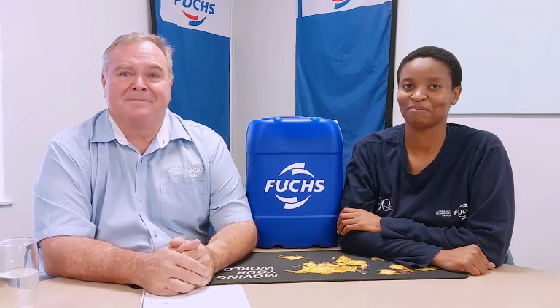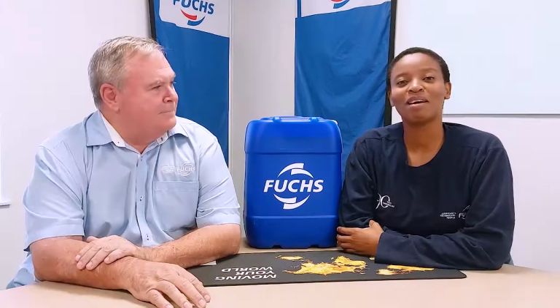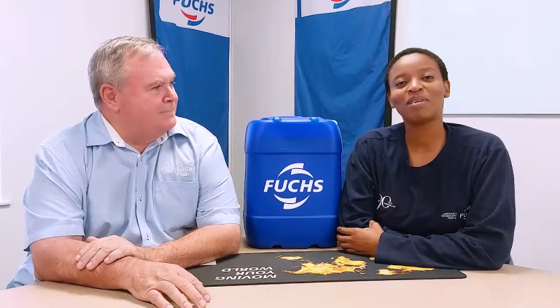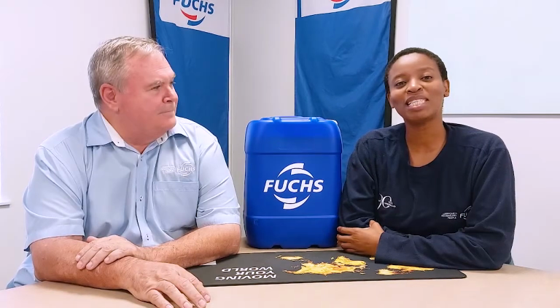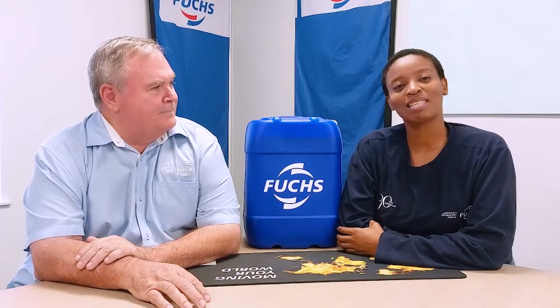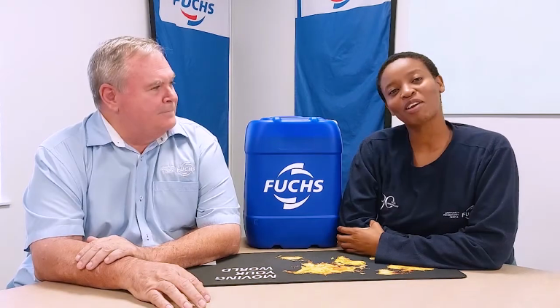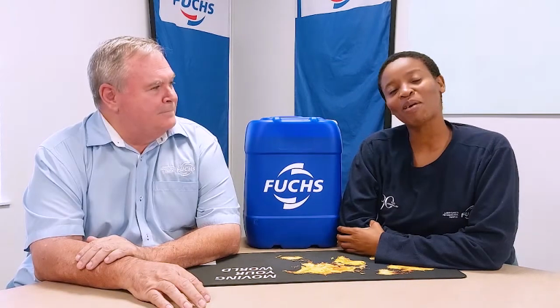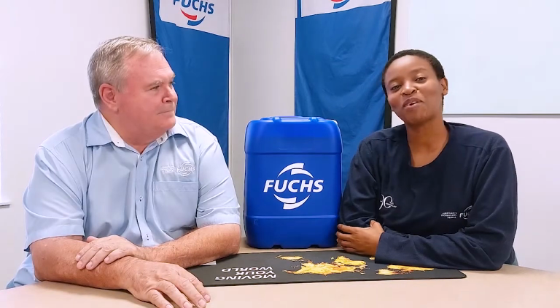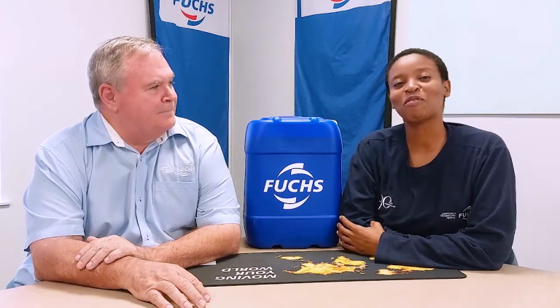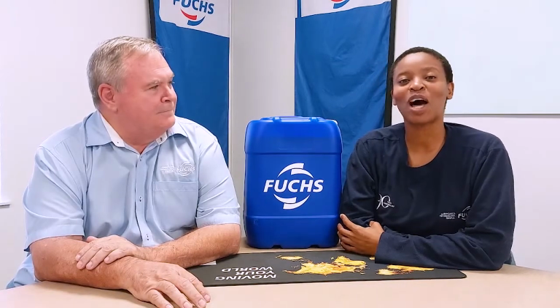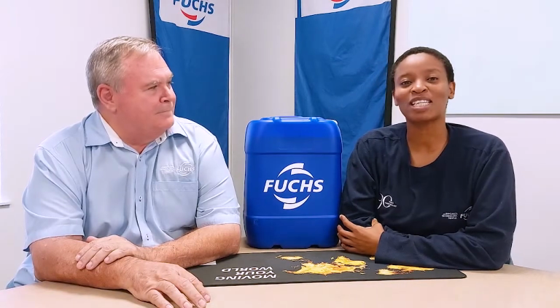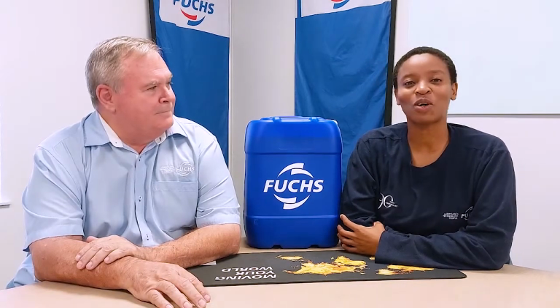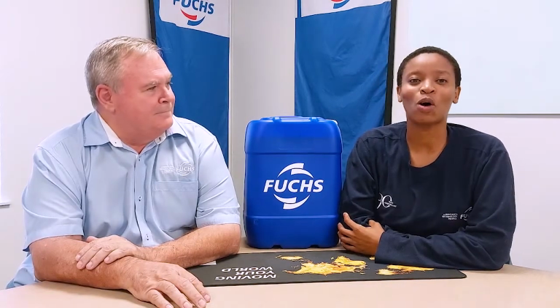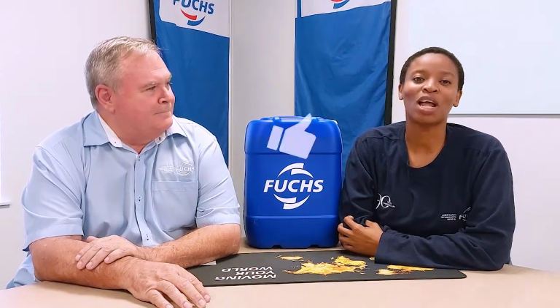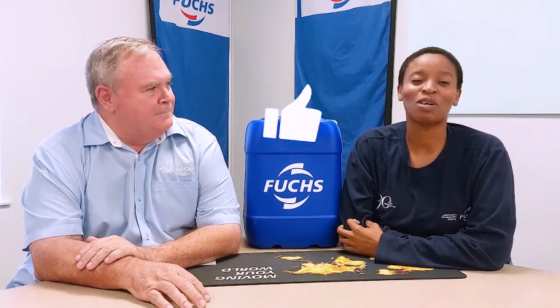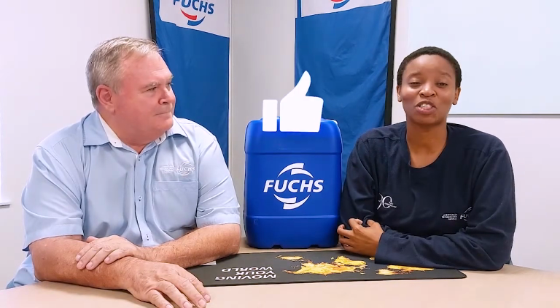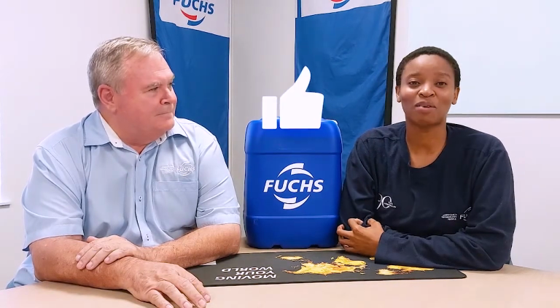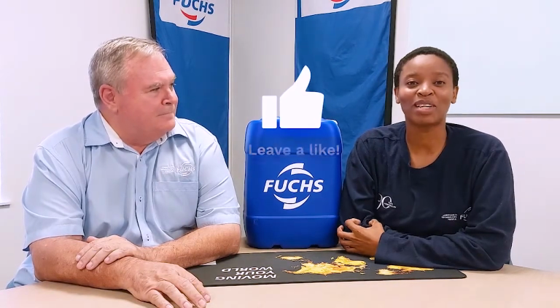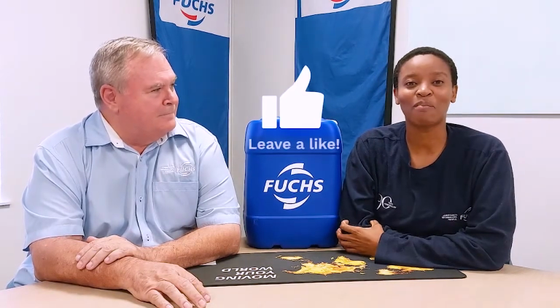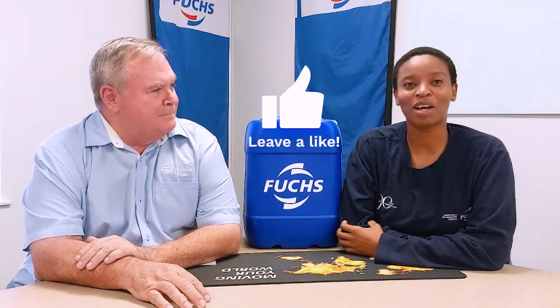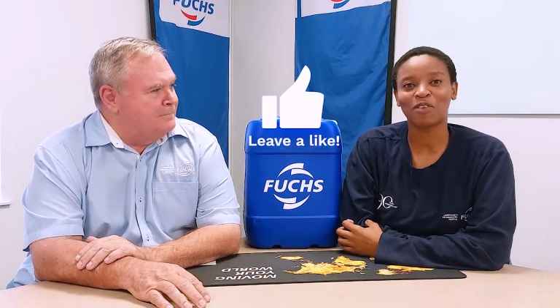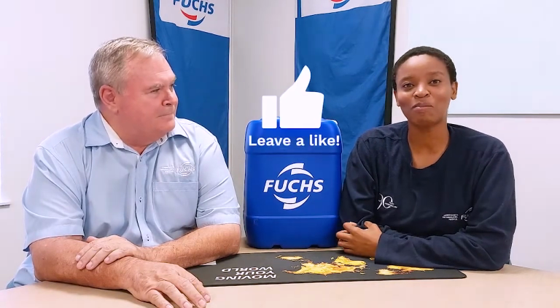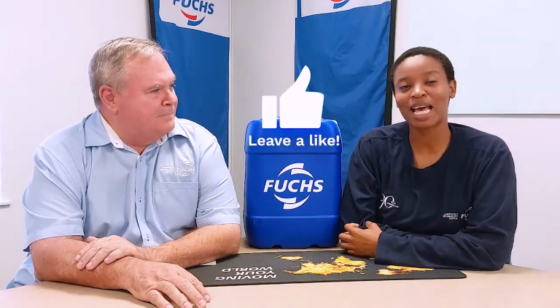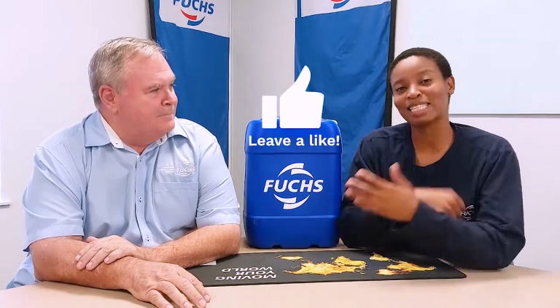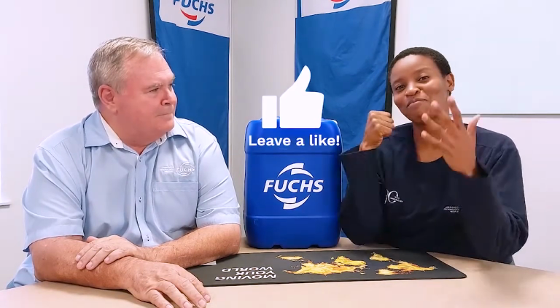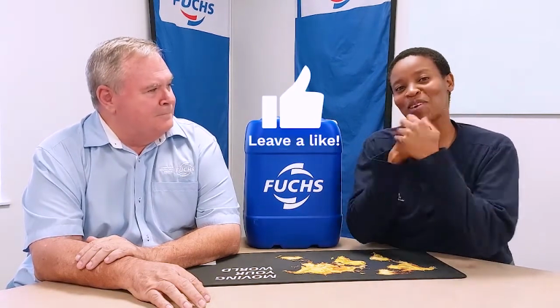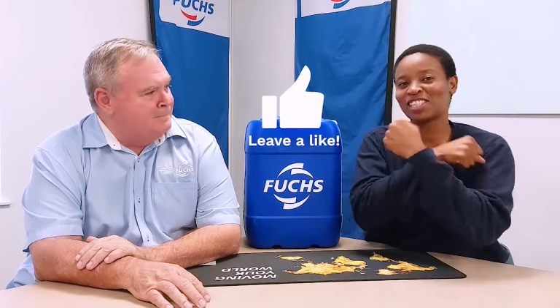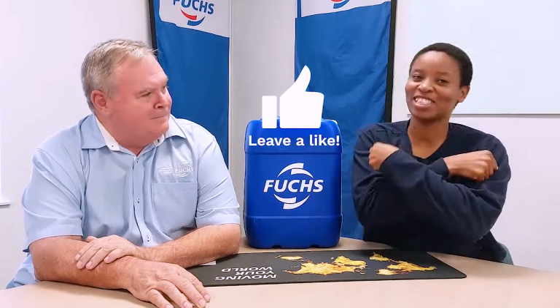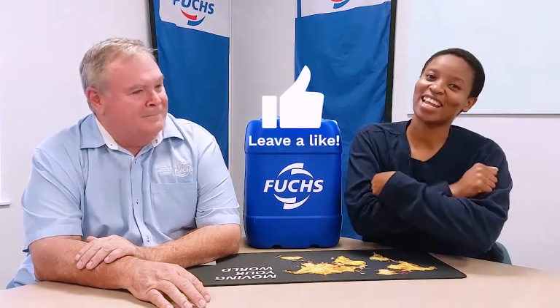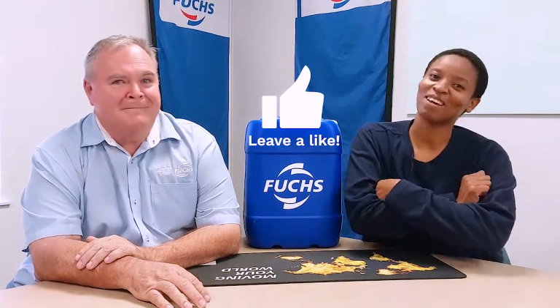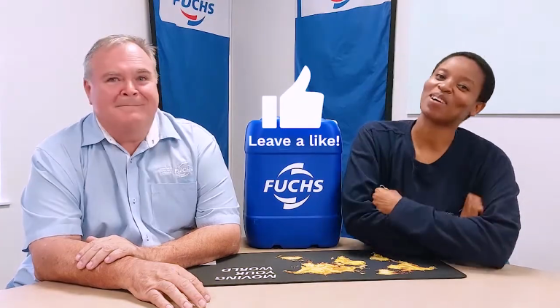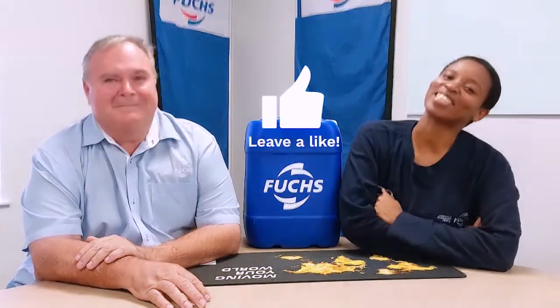Please subscribe and follow us on all our social media platforms and smash the like button!